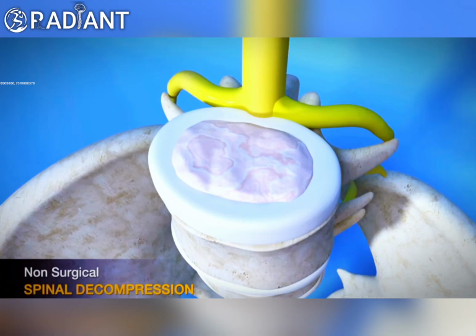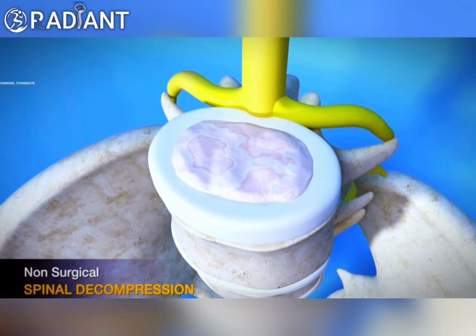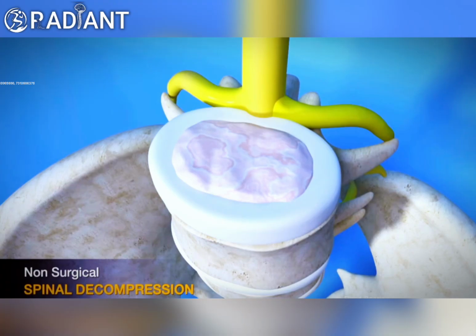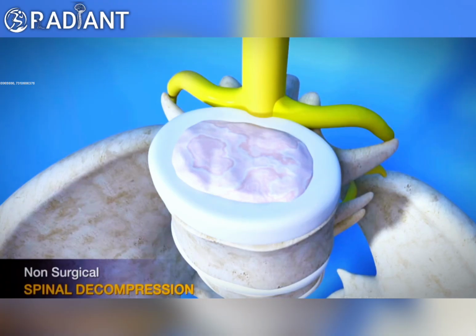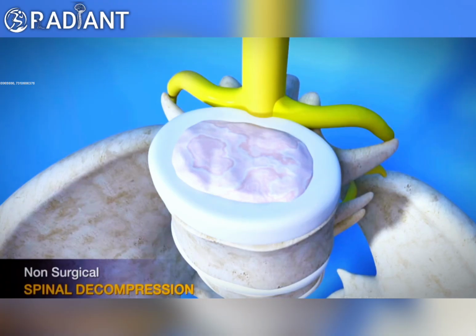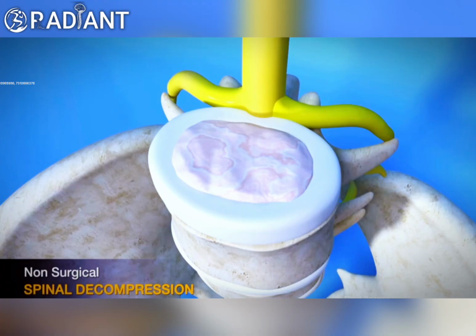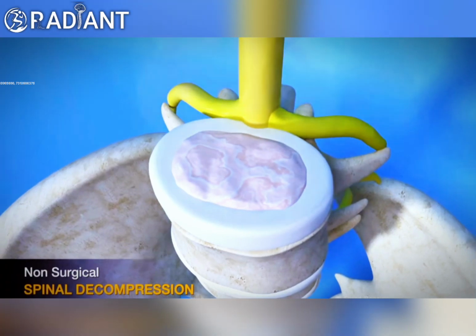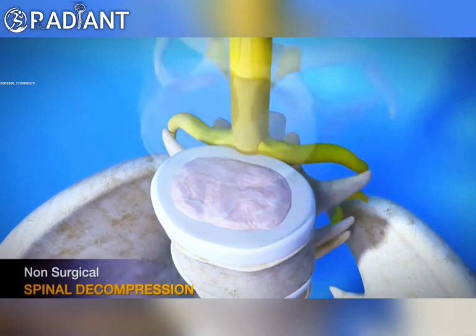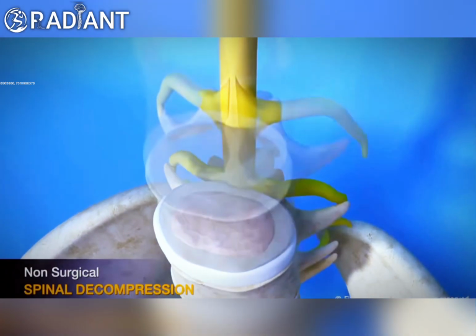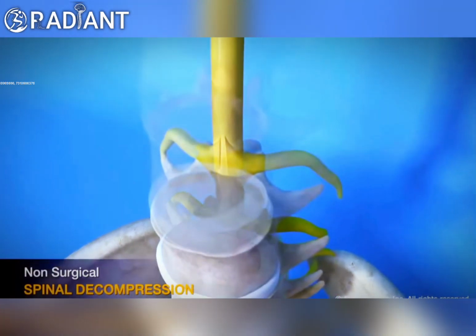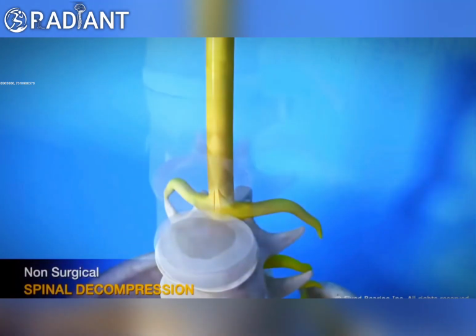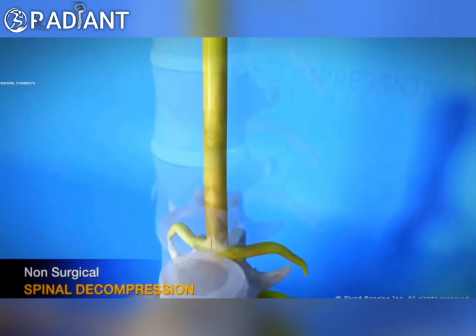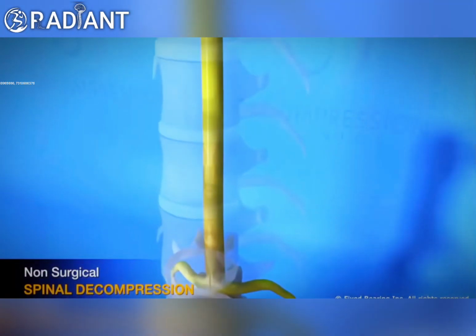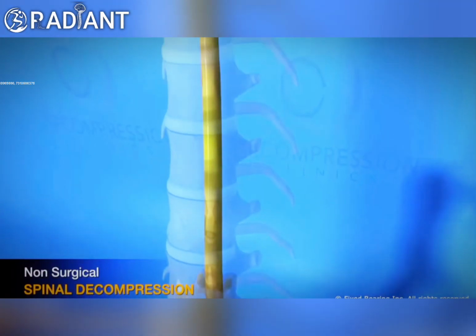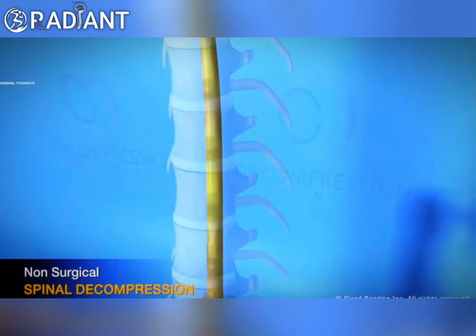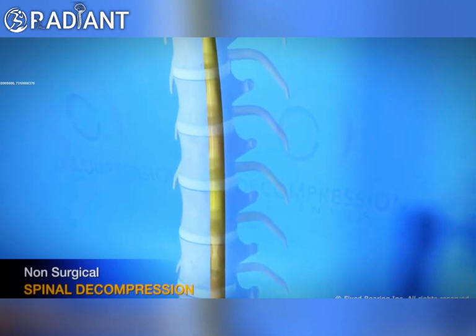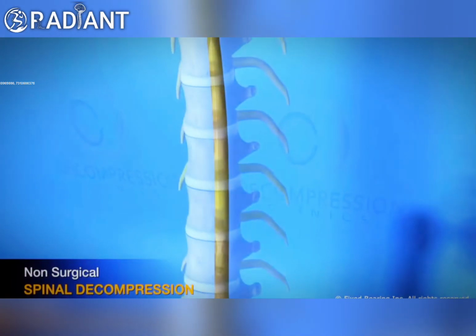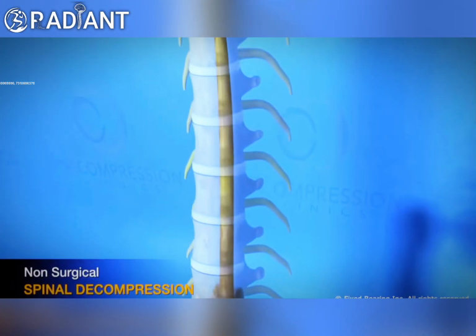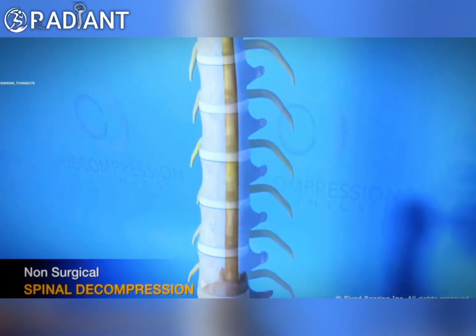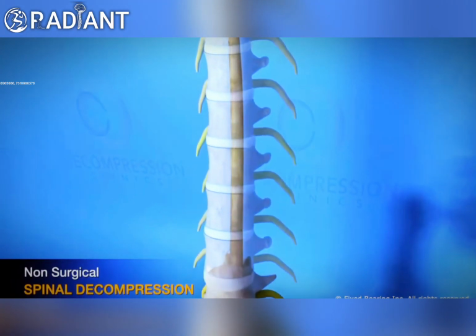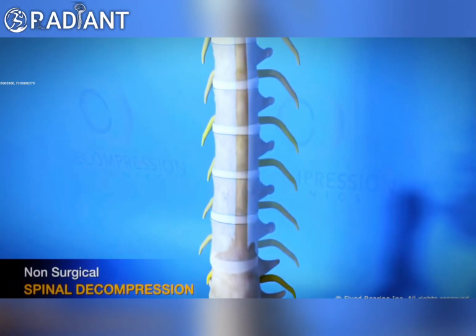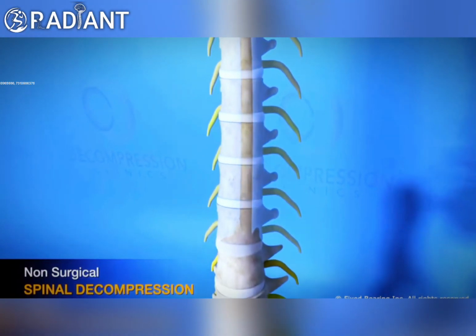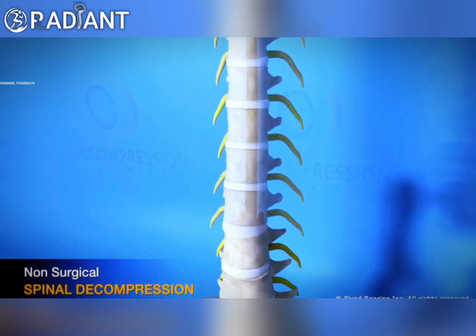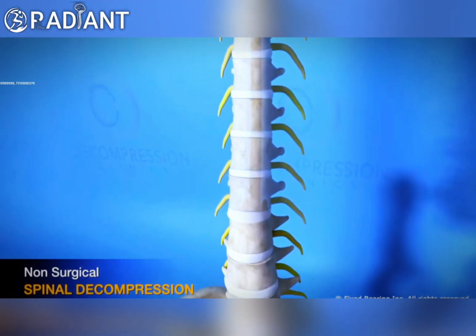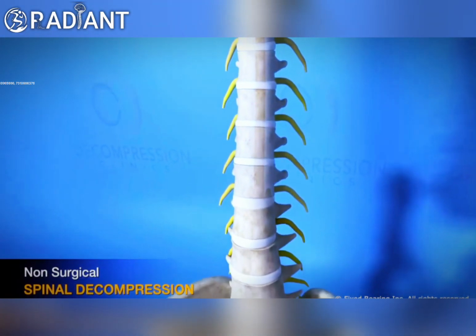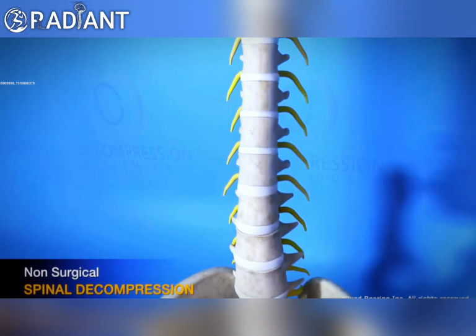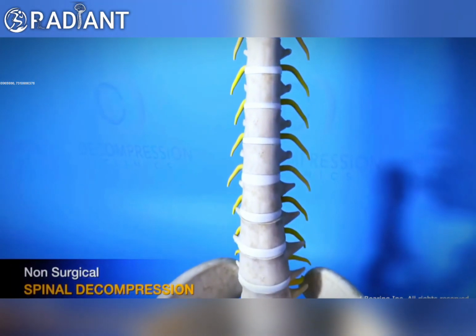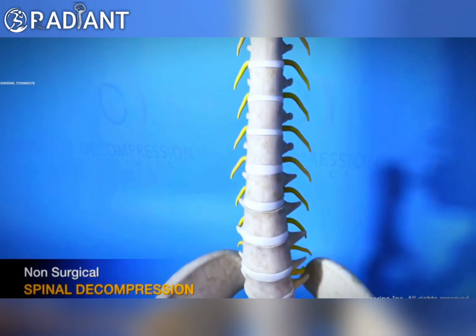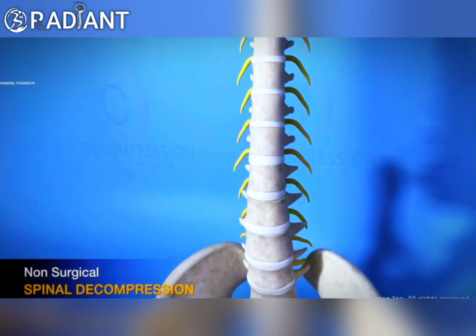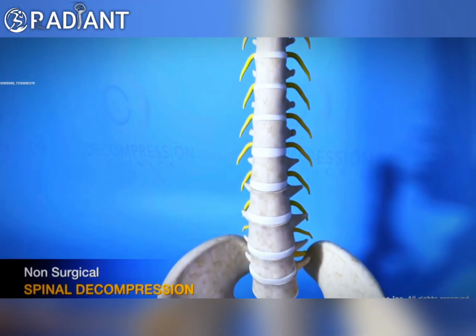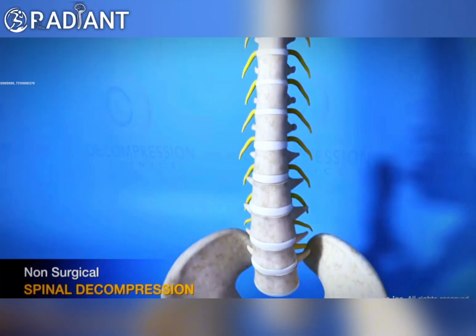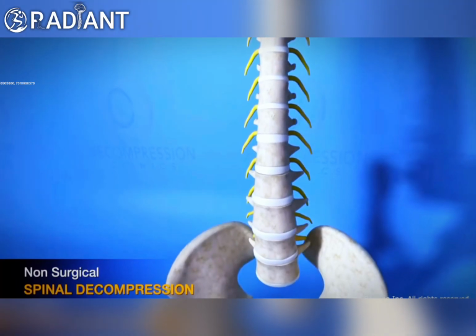Spinal decompression is a non-invasive treatment and is known to have a very high success rate.